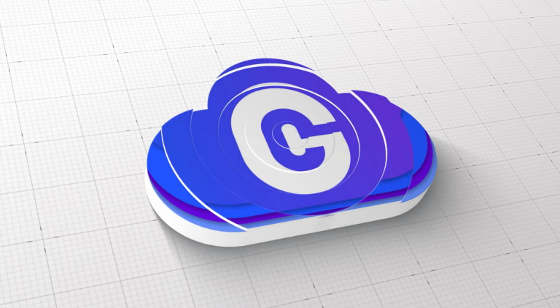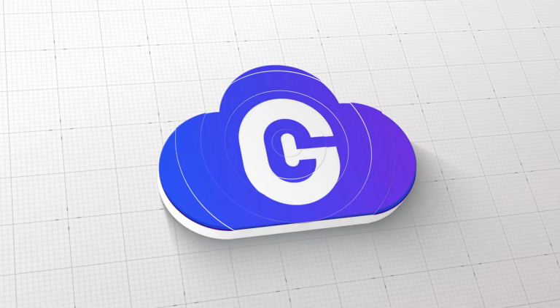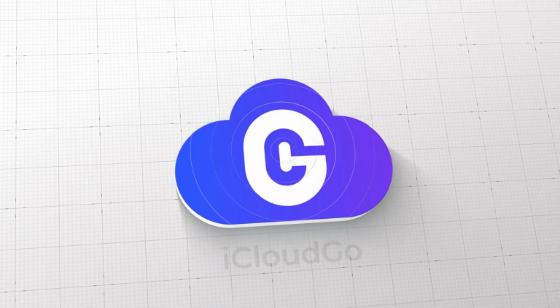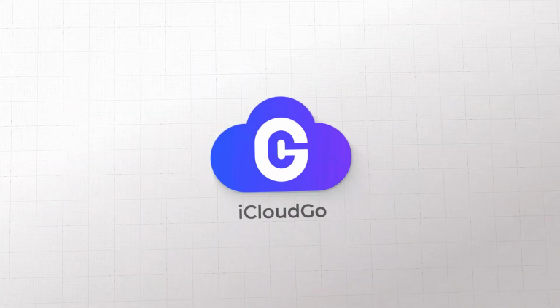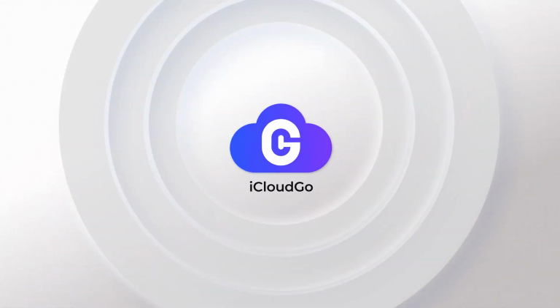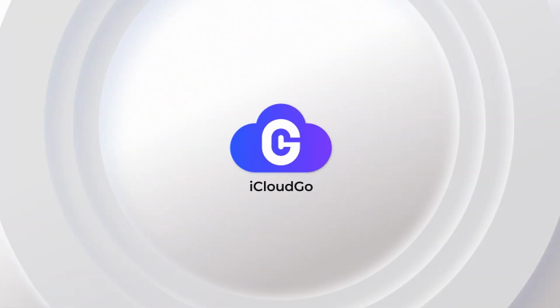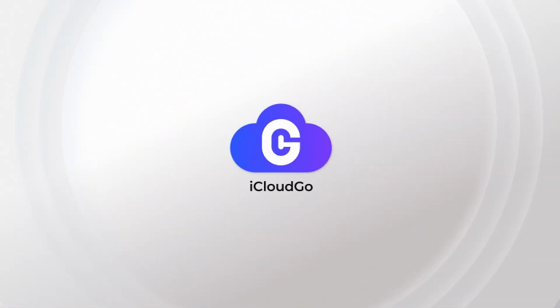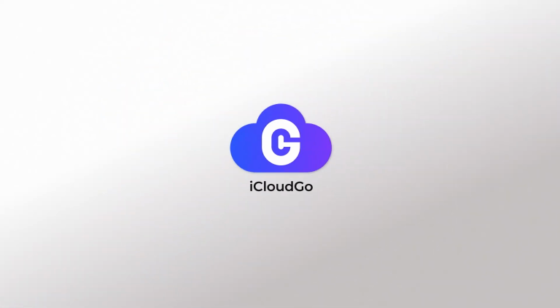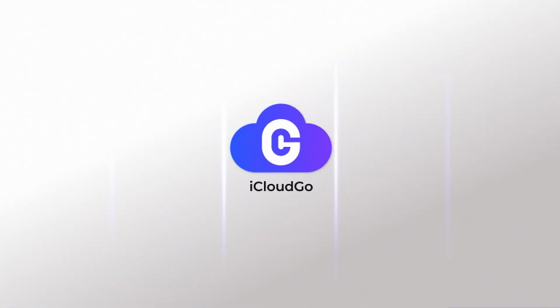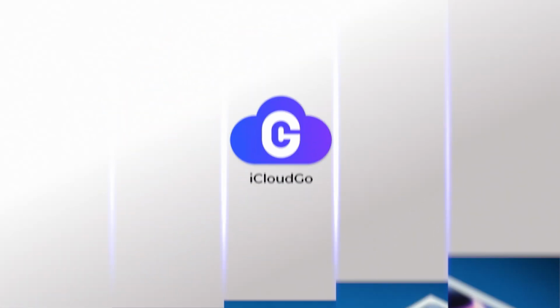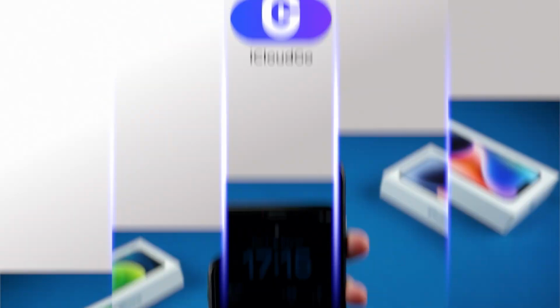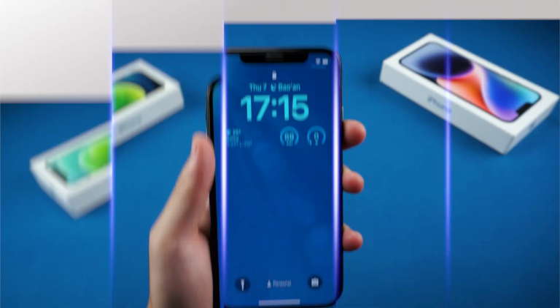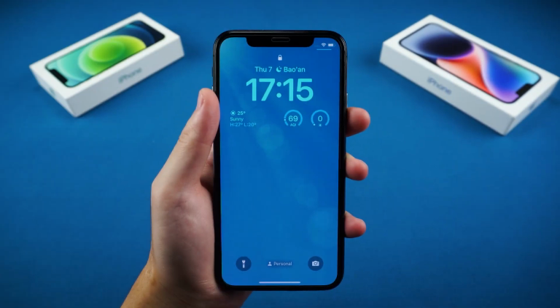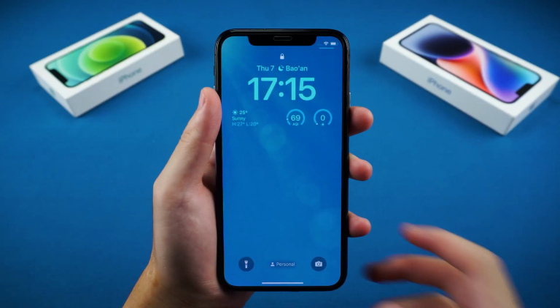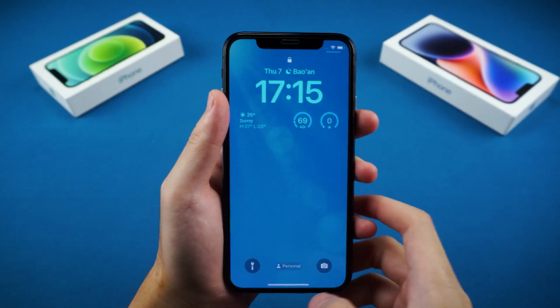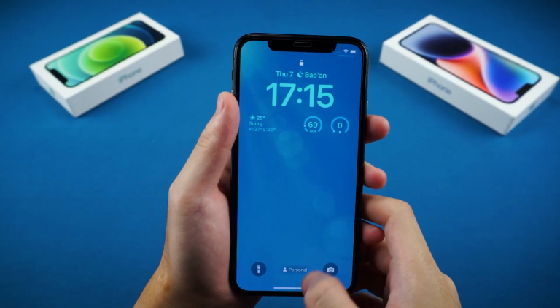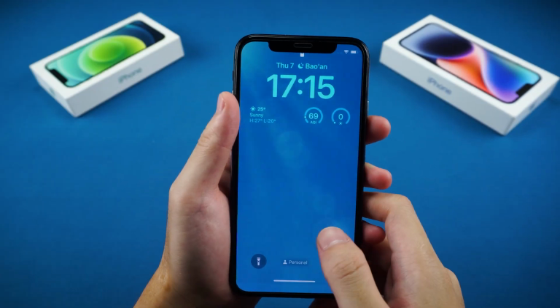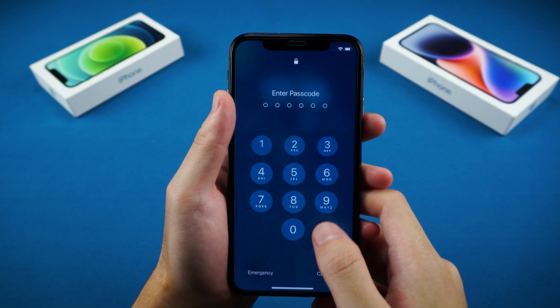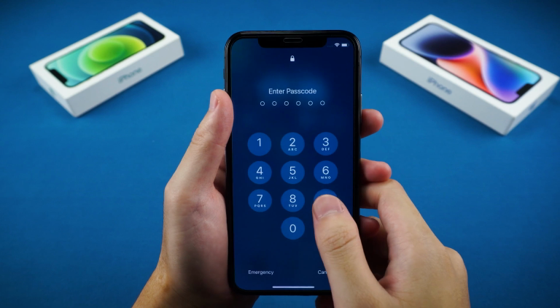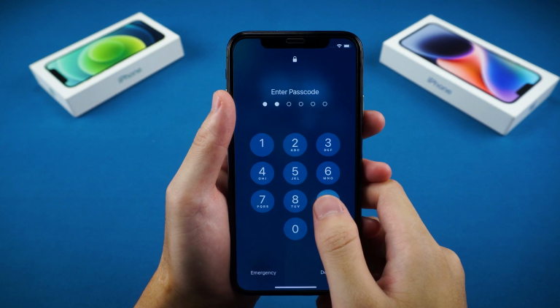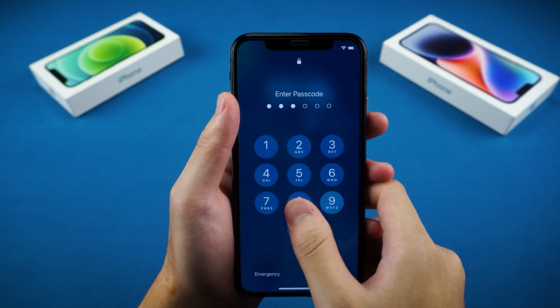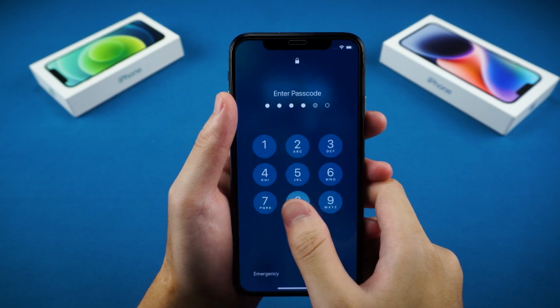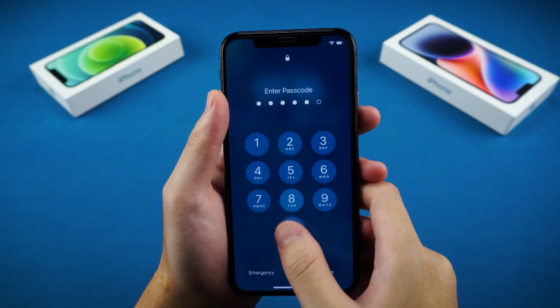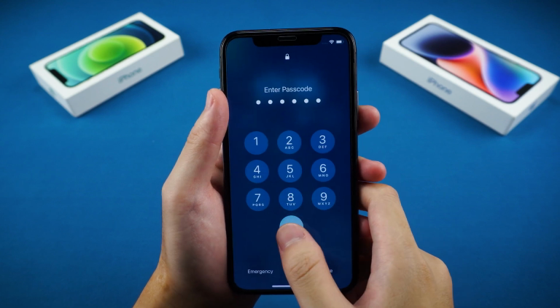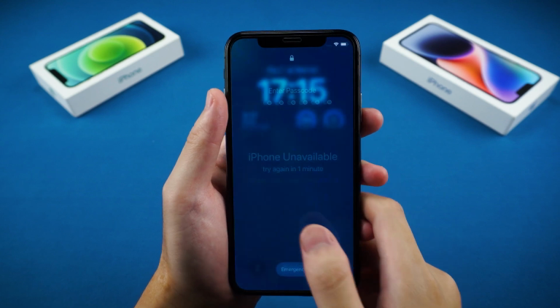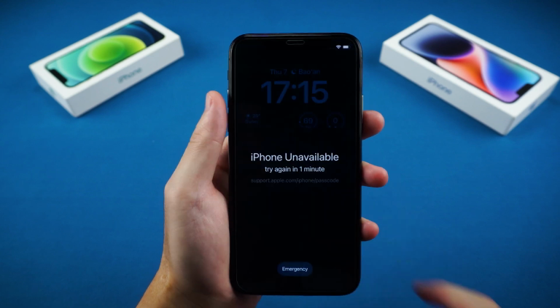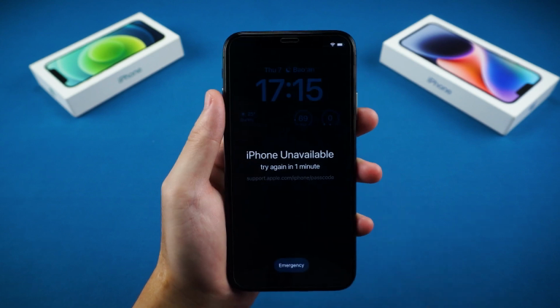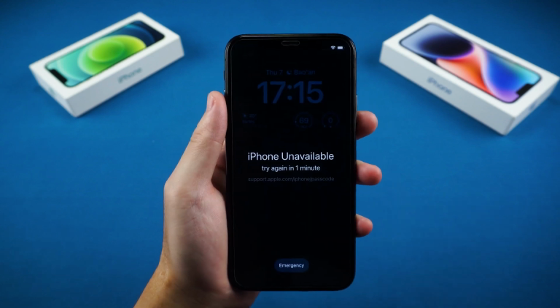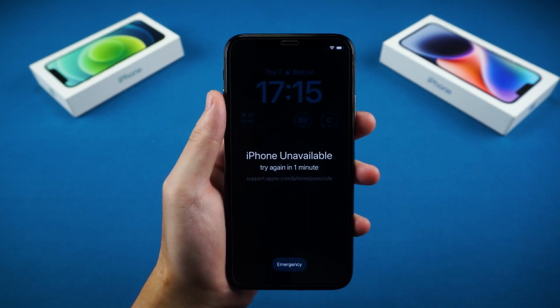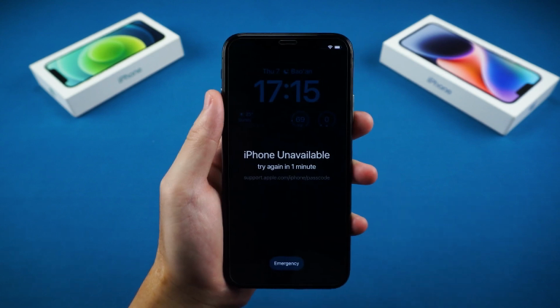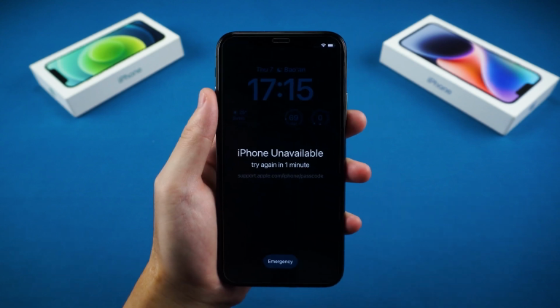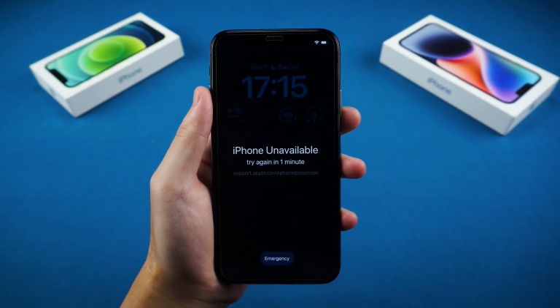Hey there! Welcome back to iCloud Go. Today I'm going to walk you through how to factory reset your iPhone even if you're locked out.